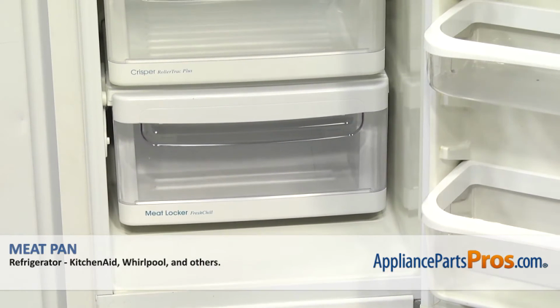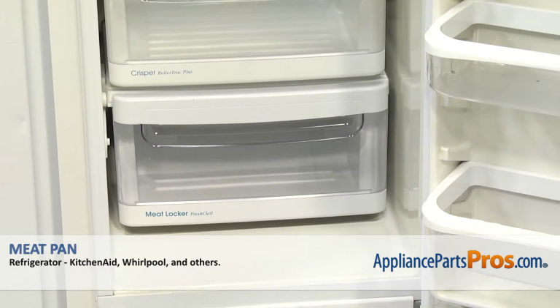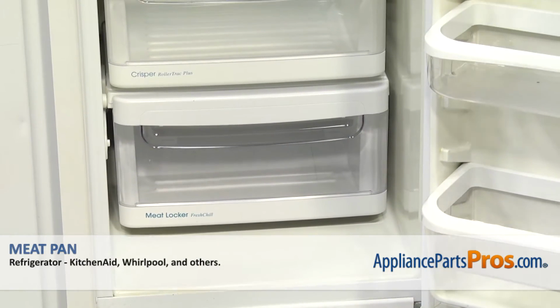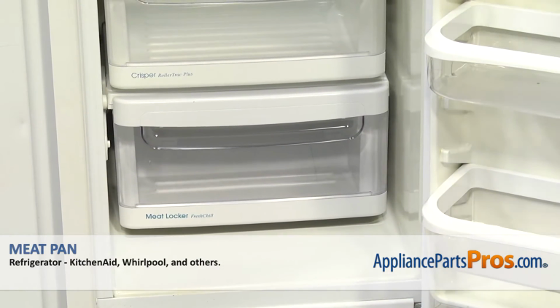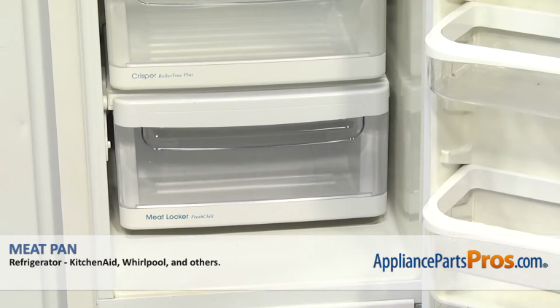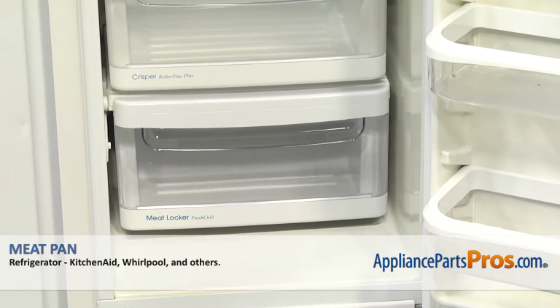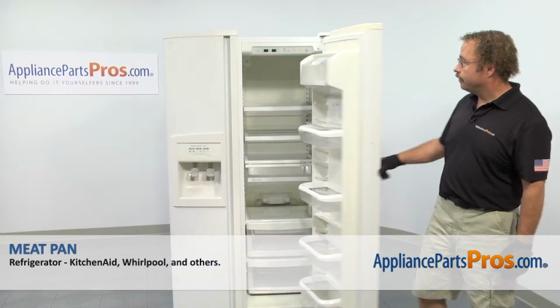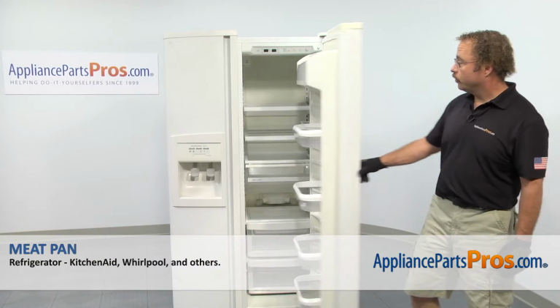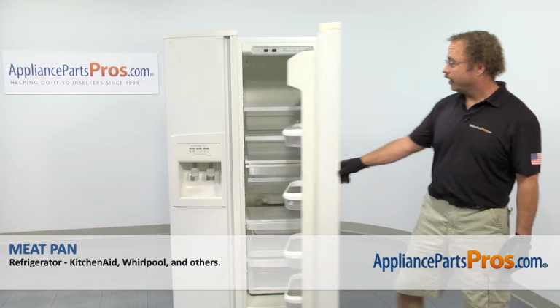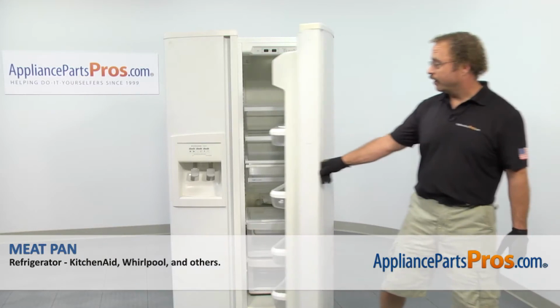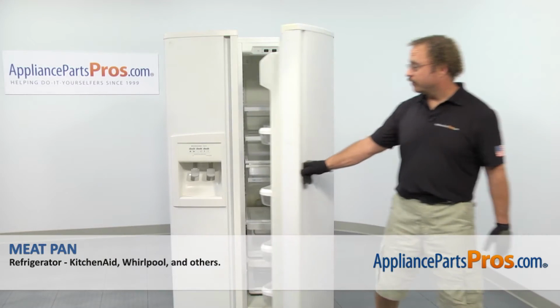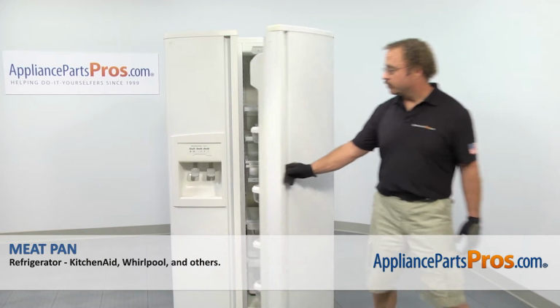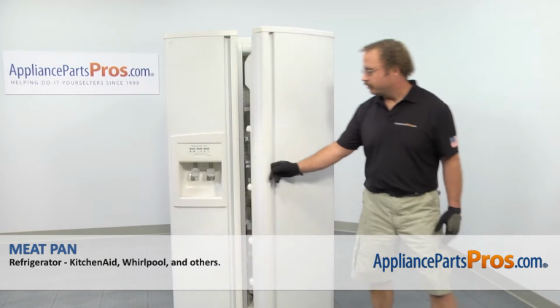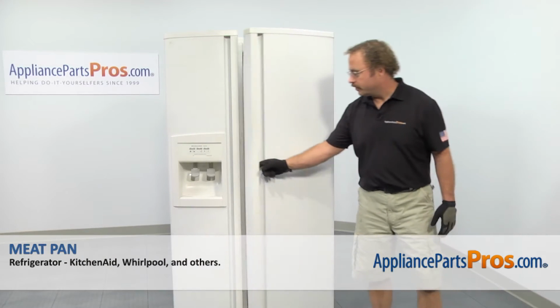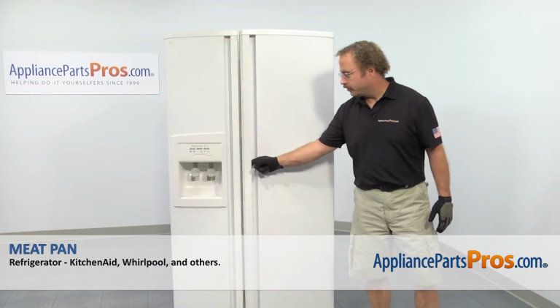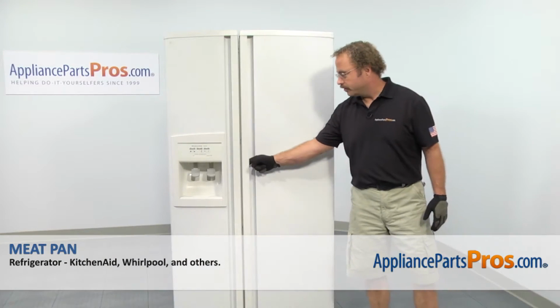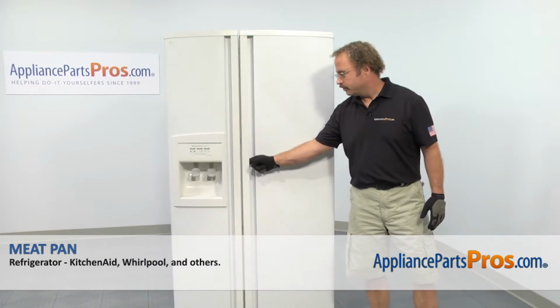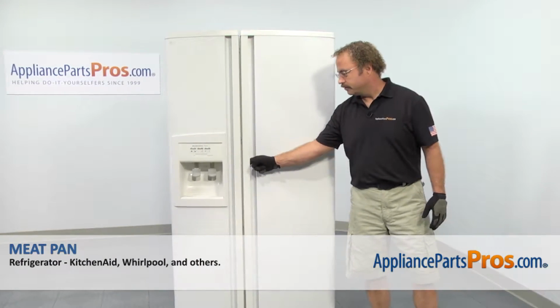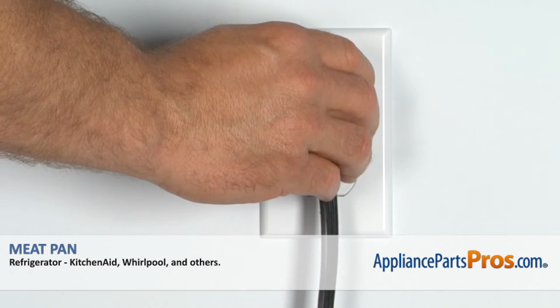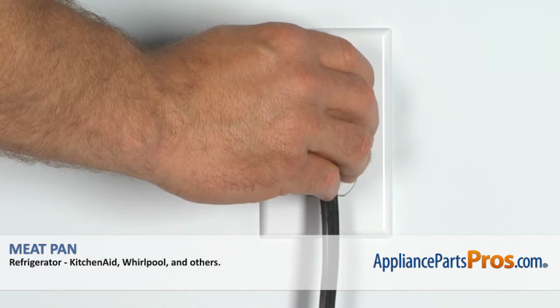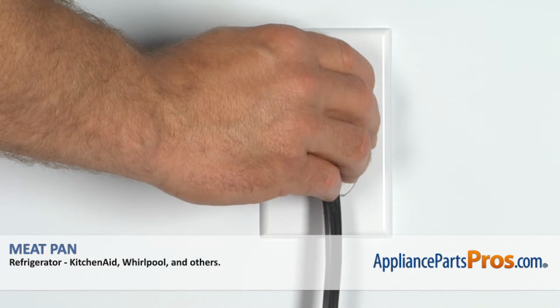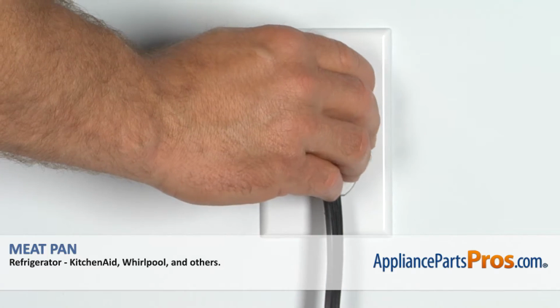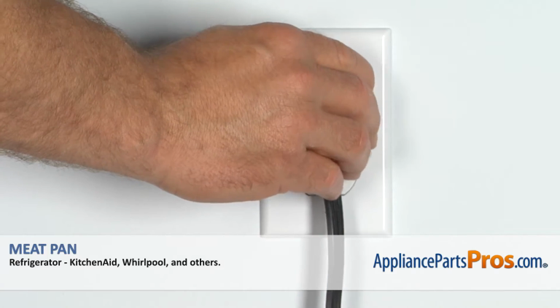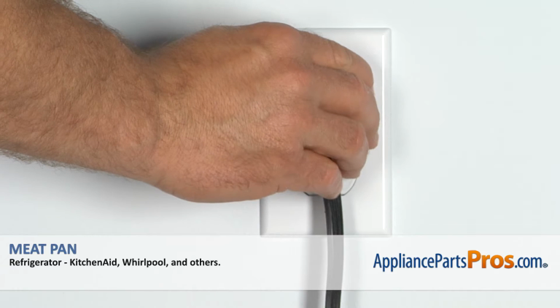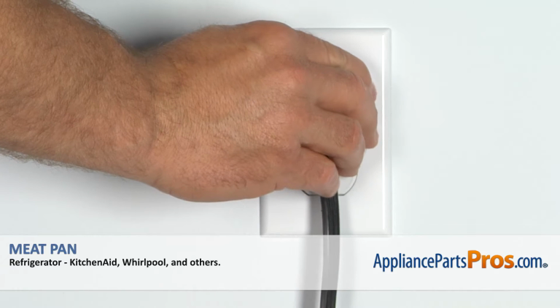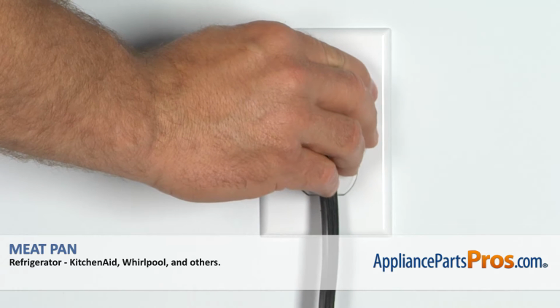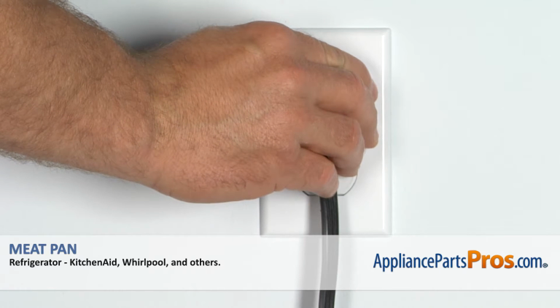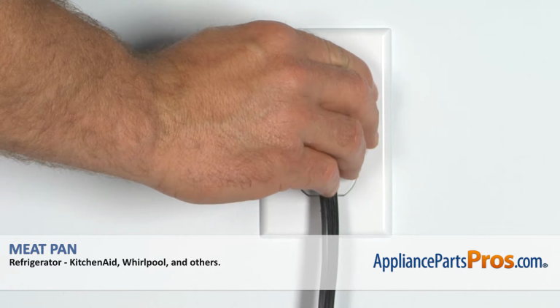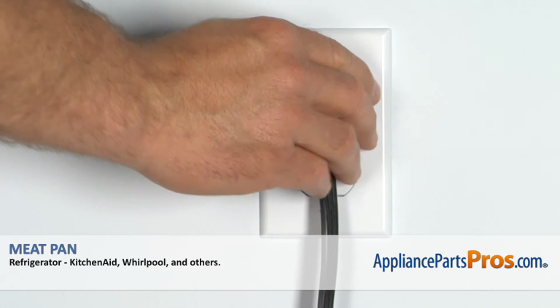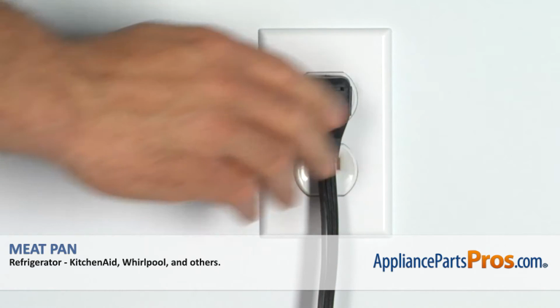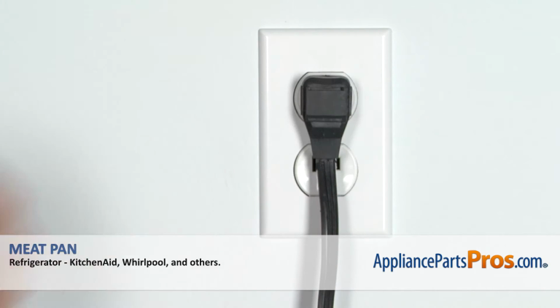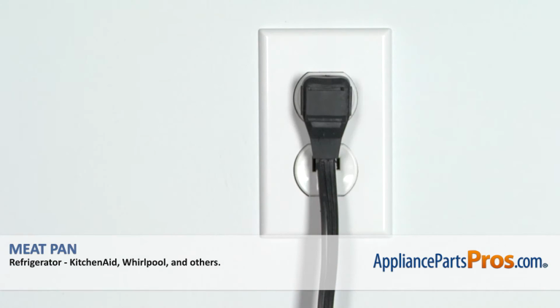Now that we have the part installed, we can close the refrigerator door, plug it back in, and make sure it starts to cool.